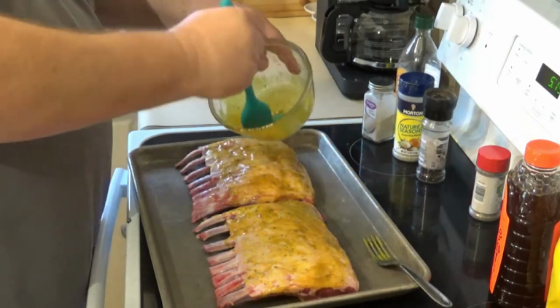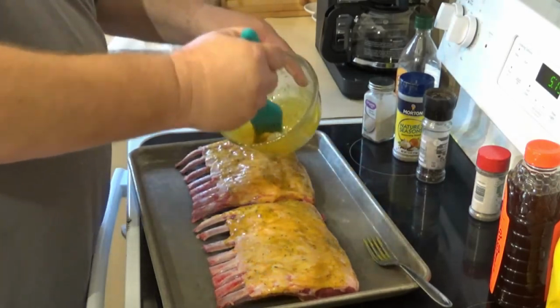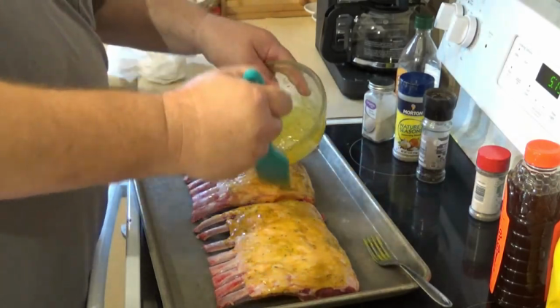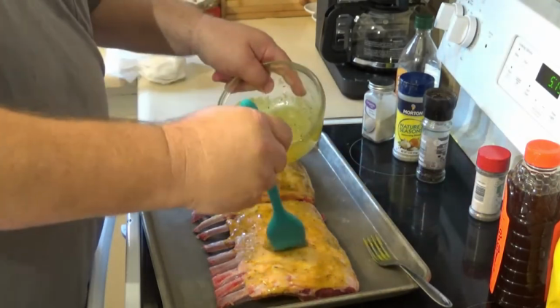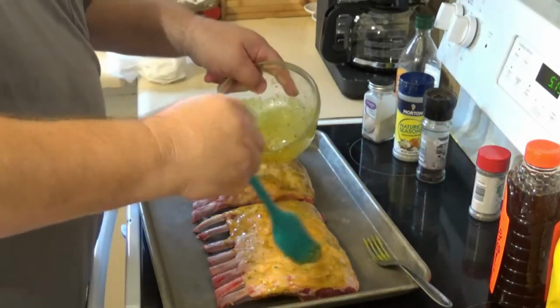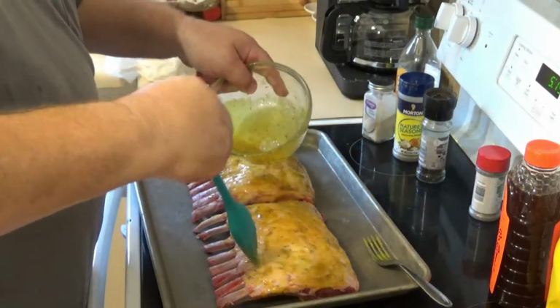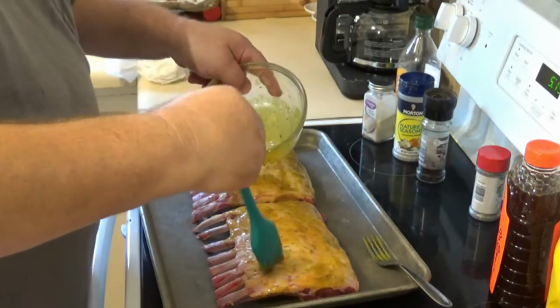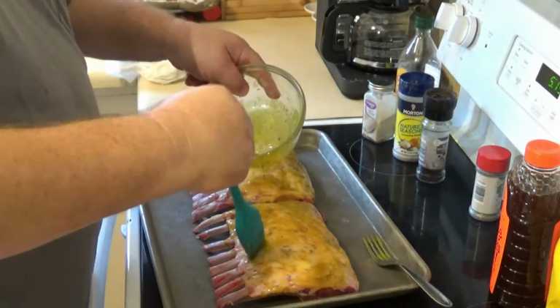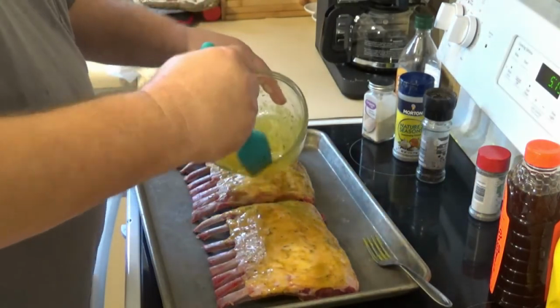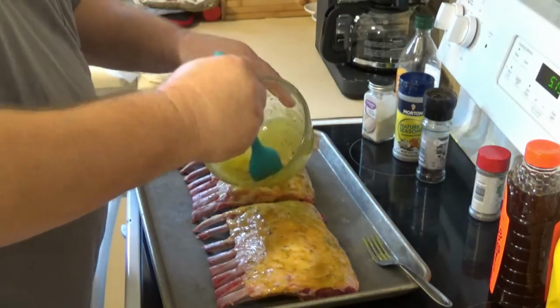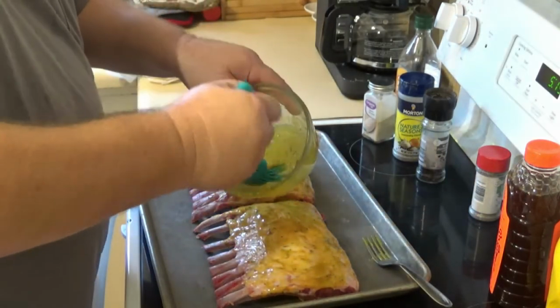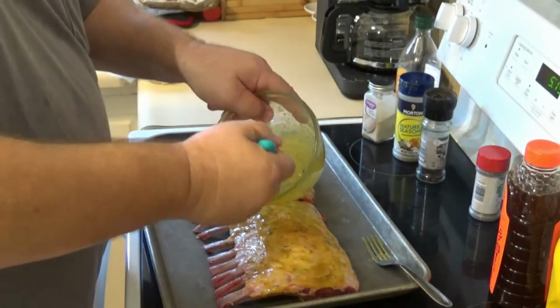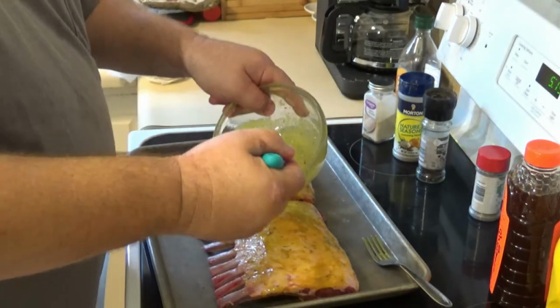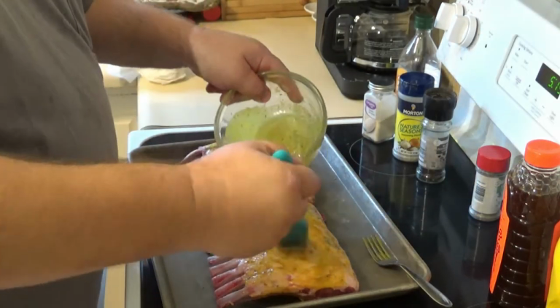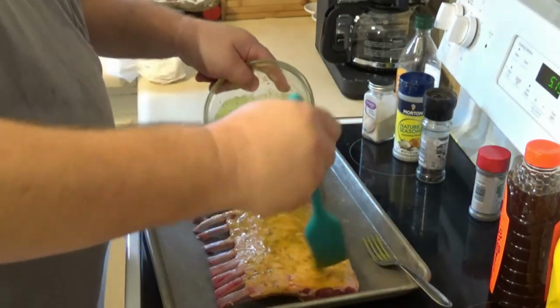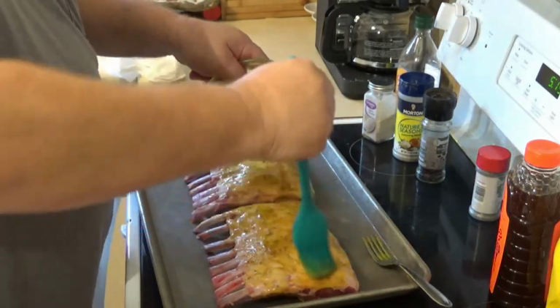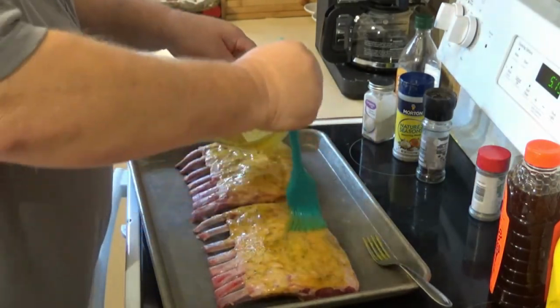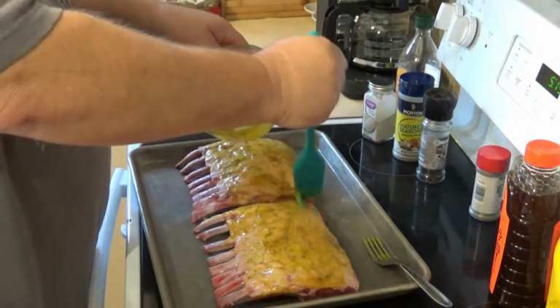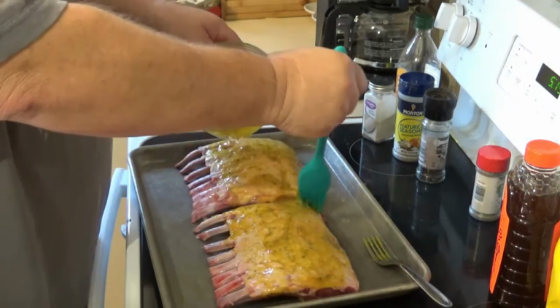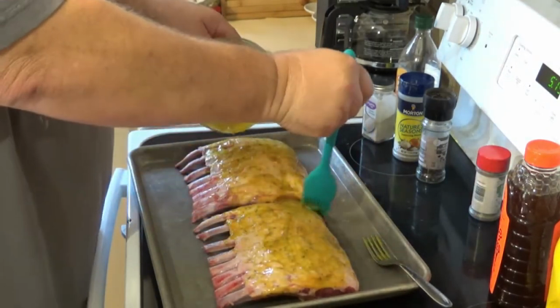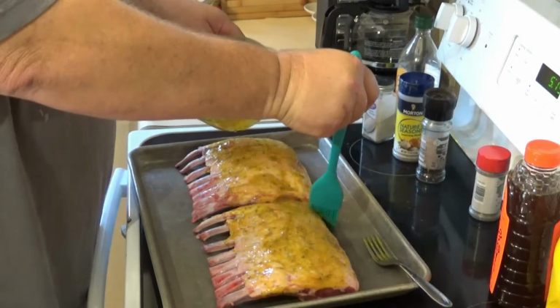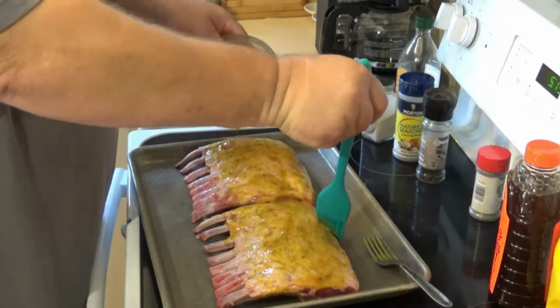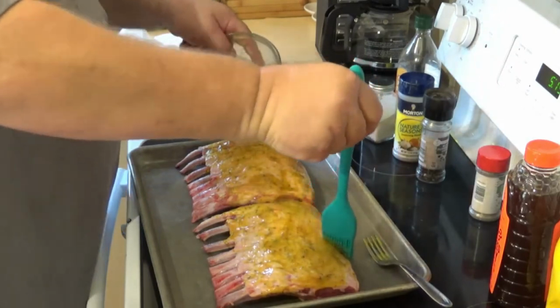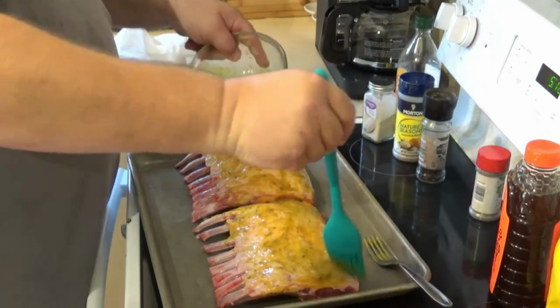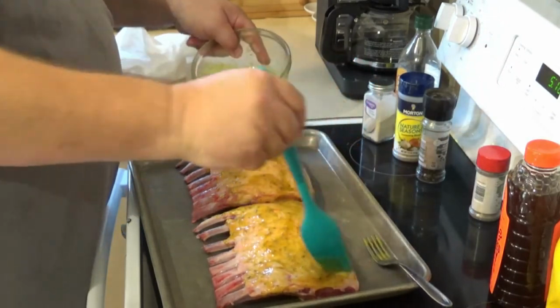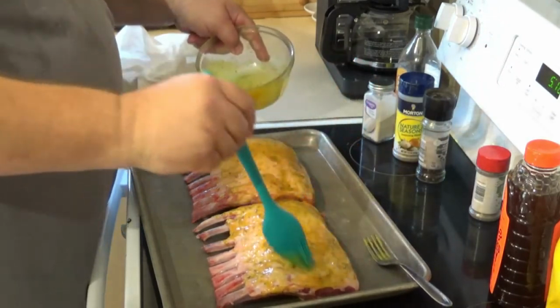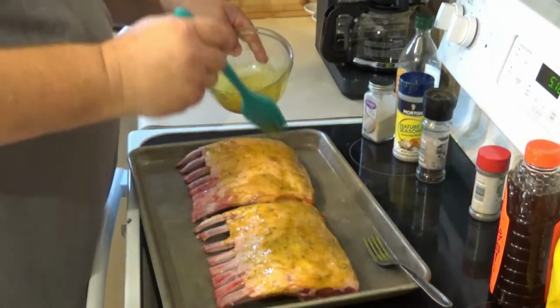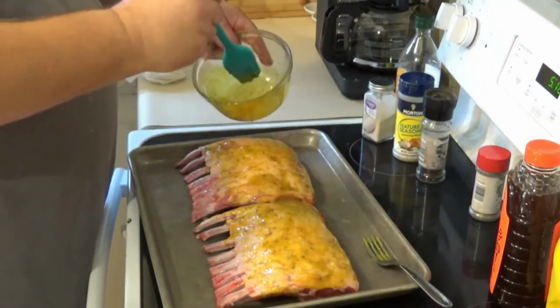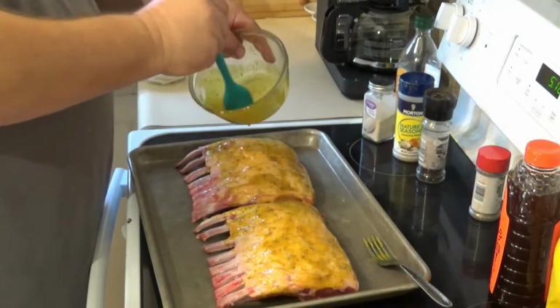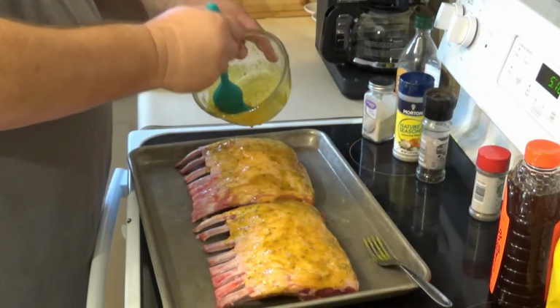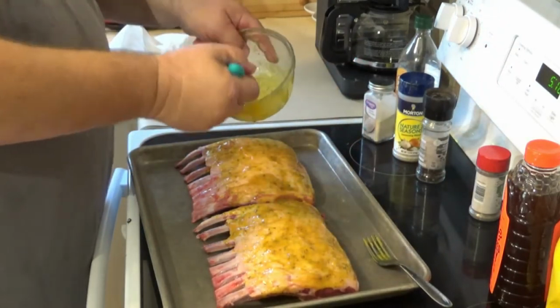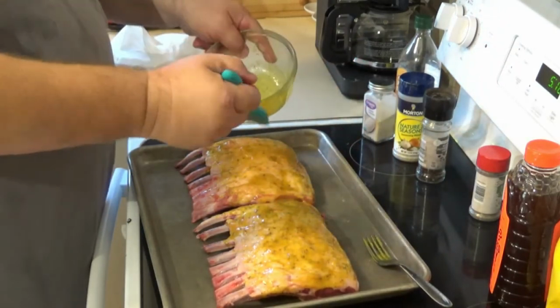Let this sit for about 30 minutes or so, then we'll take it out and put it on the Pit Boss. Stay tuned.